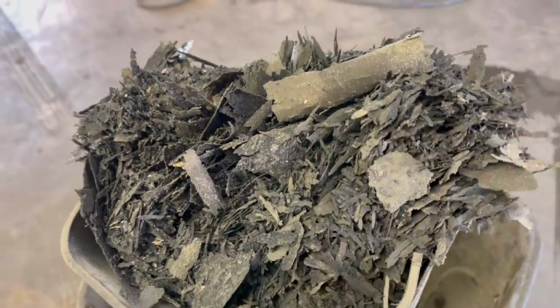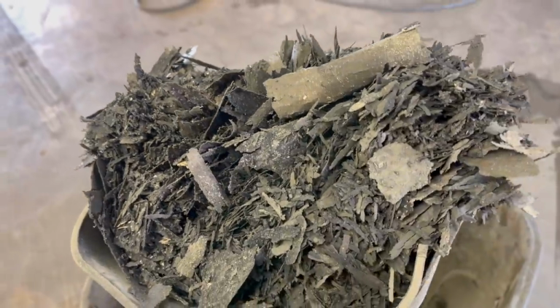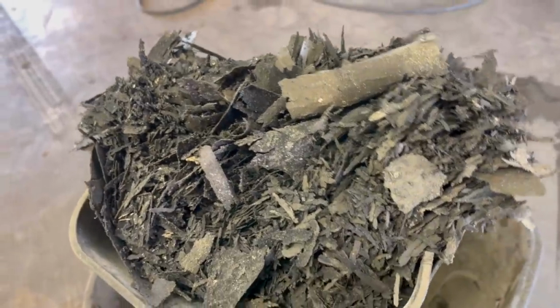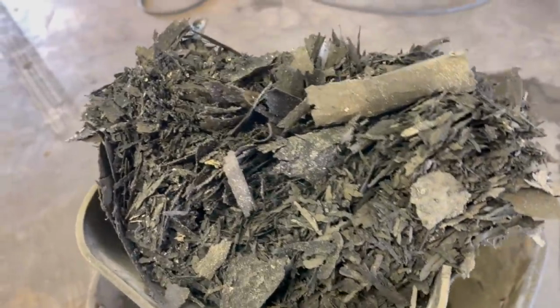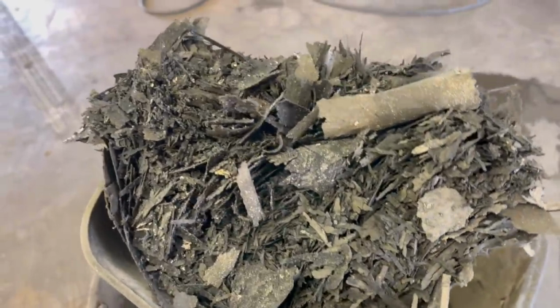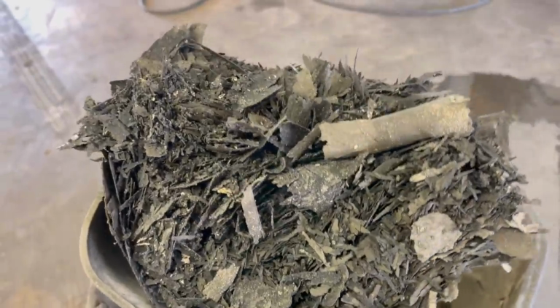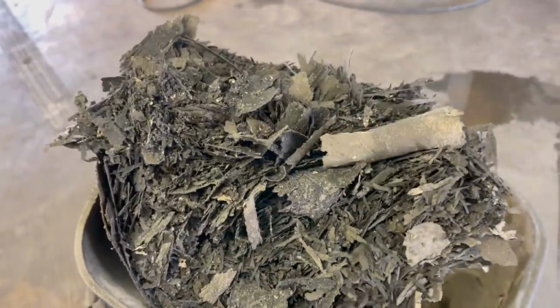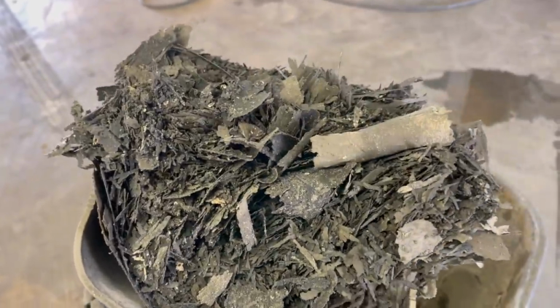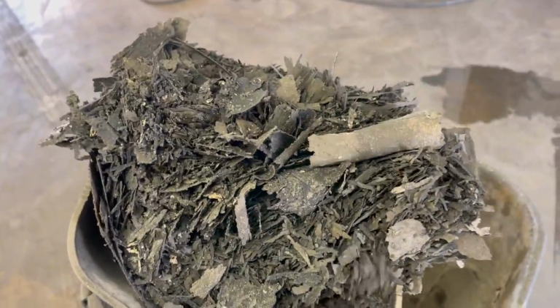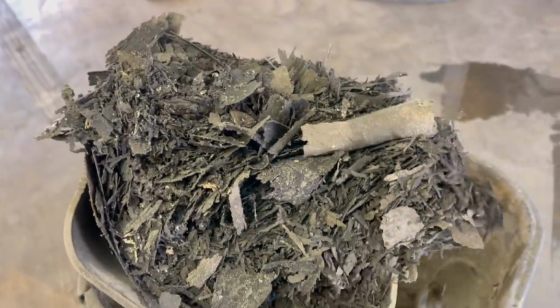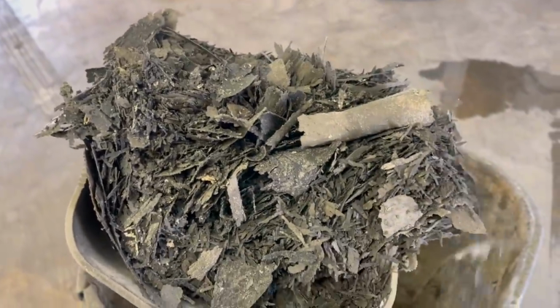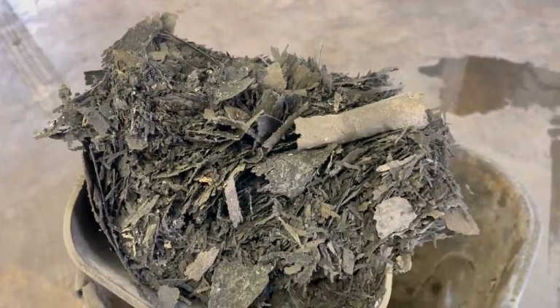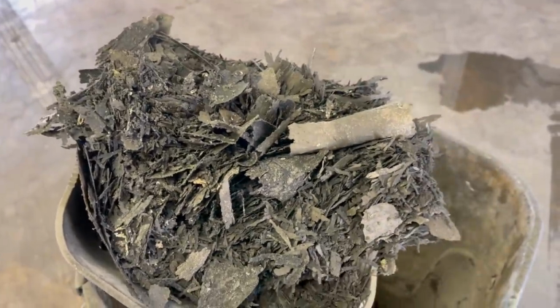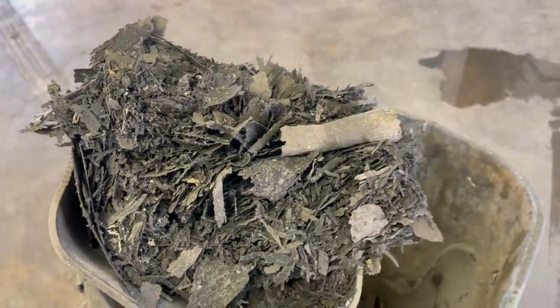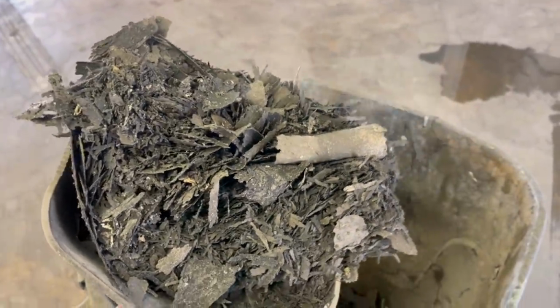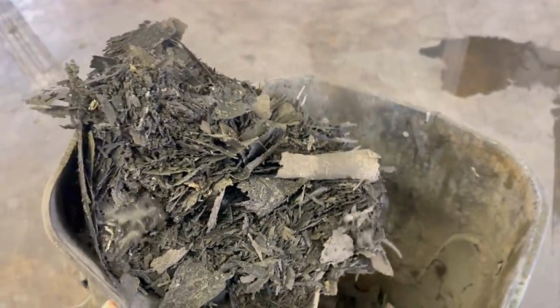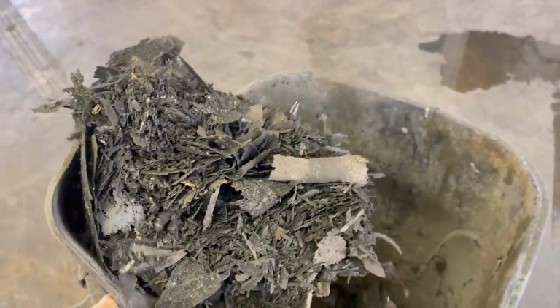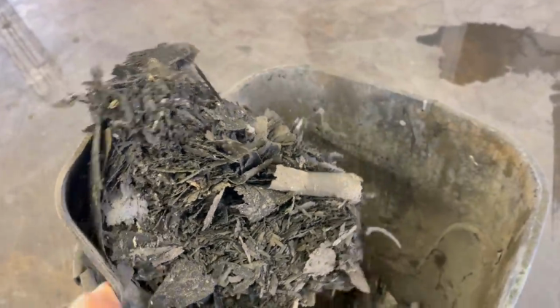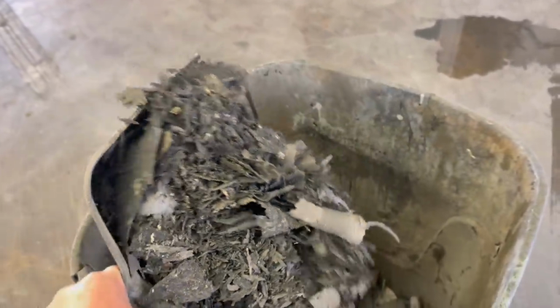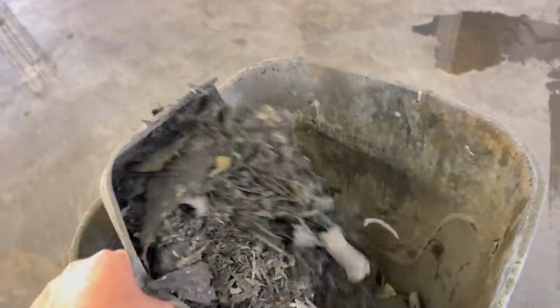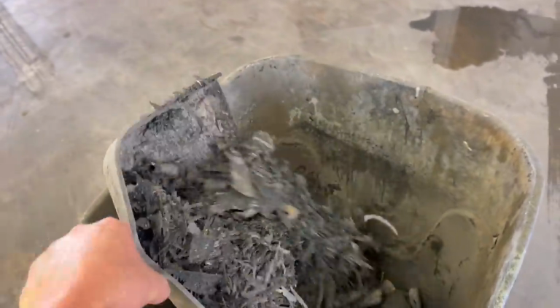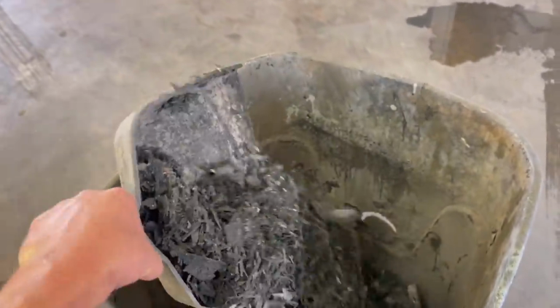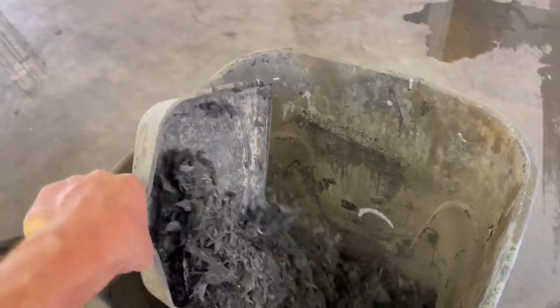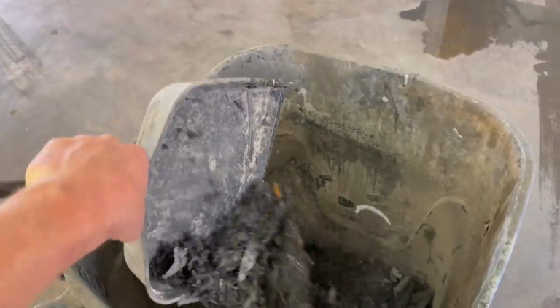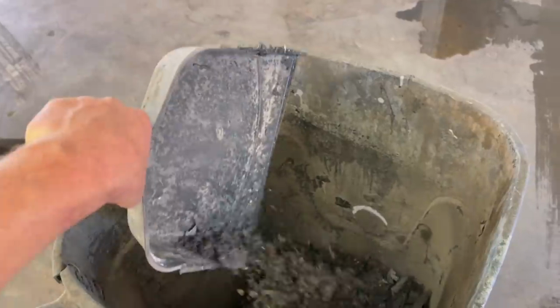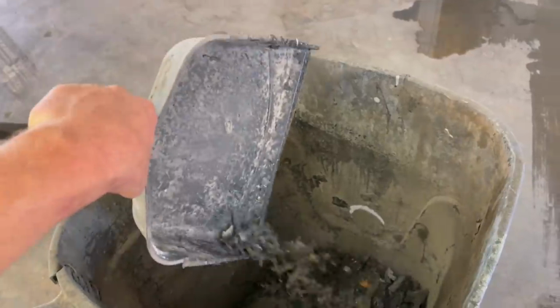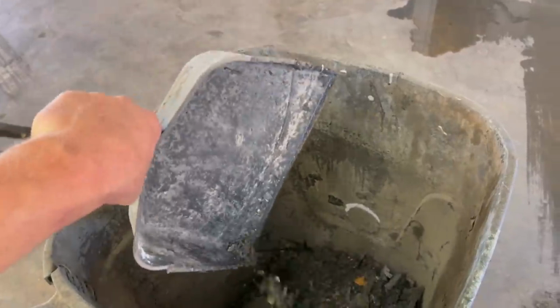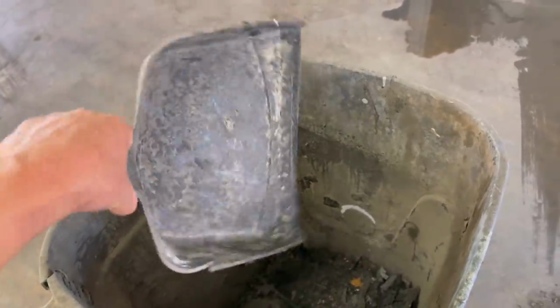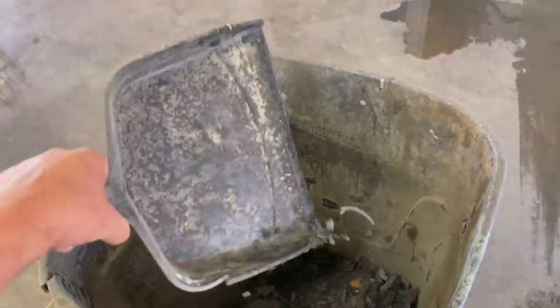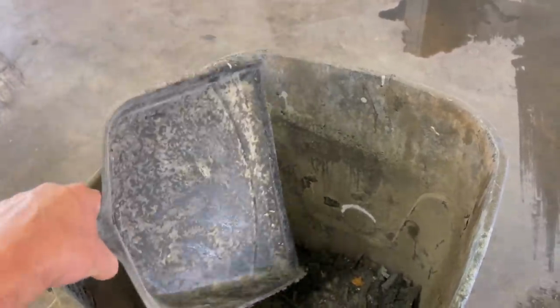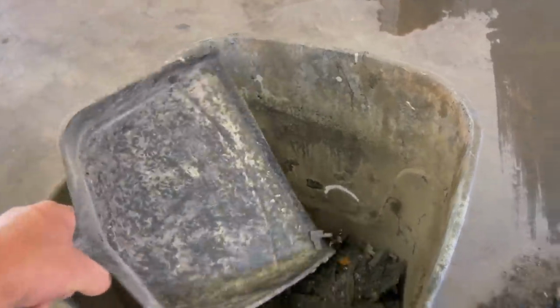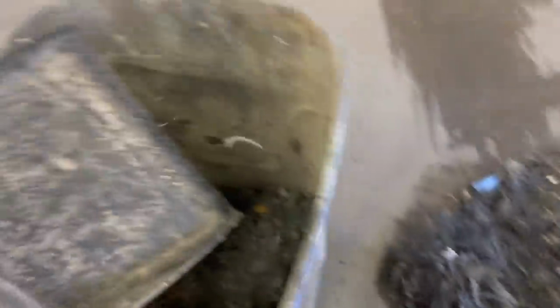This is what four years of overspray looks like. That is wild.